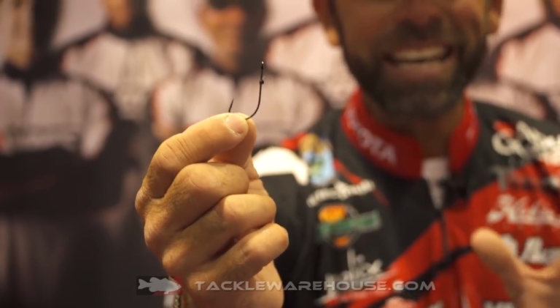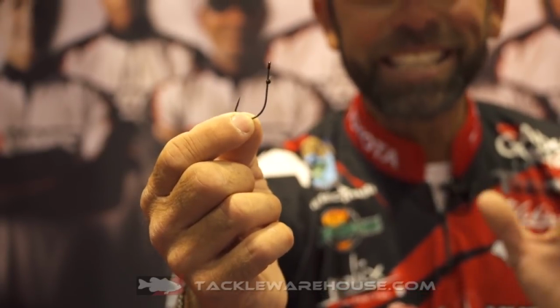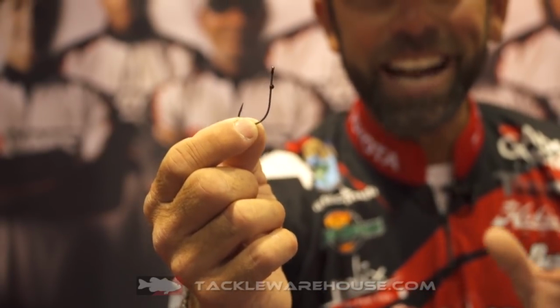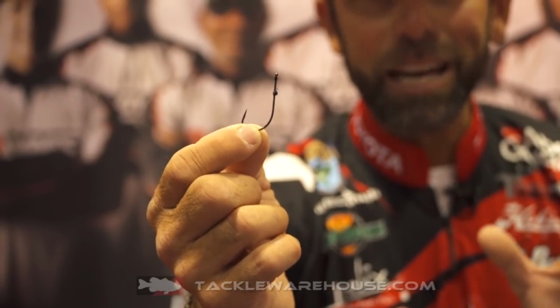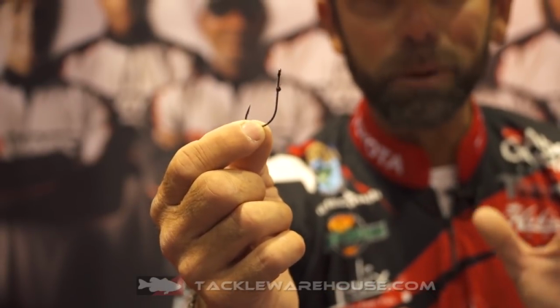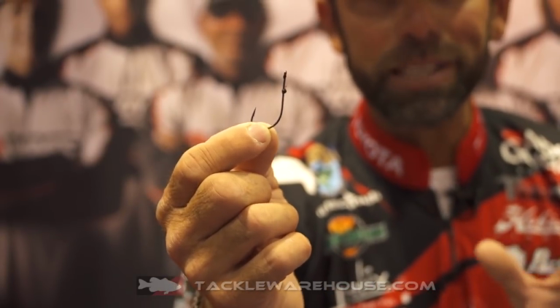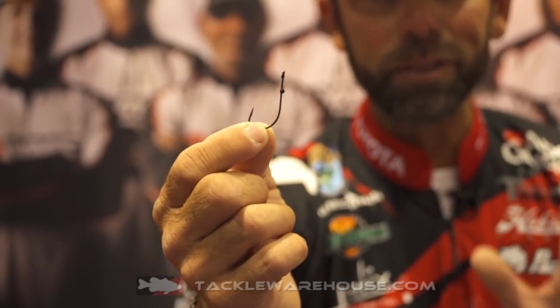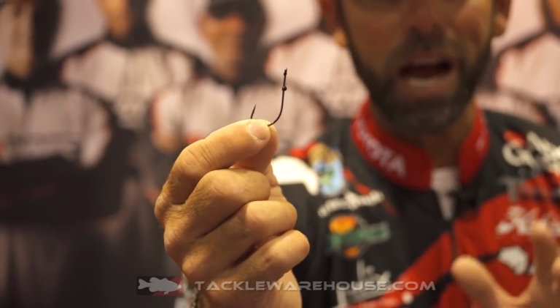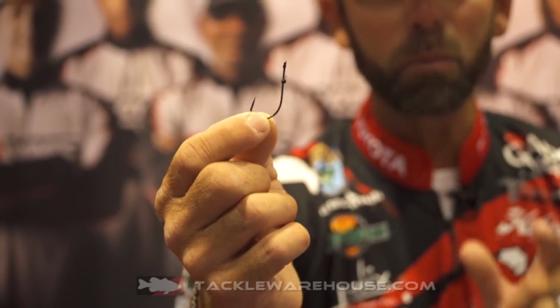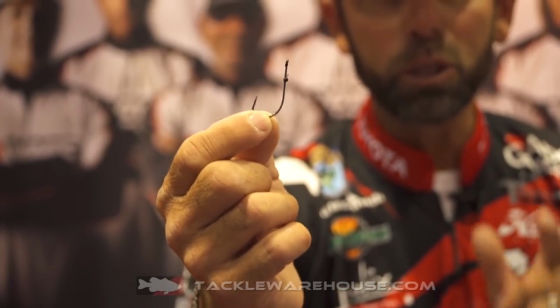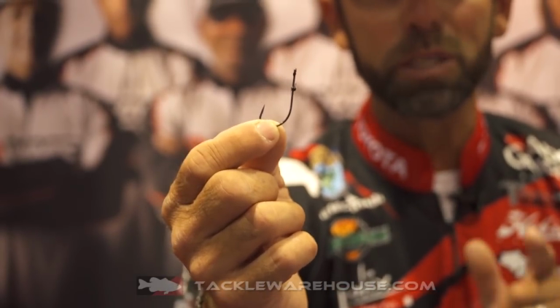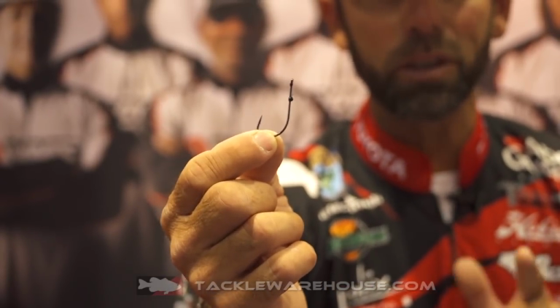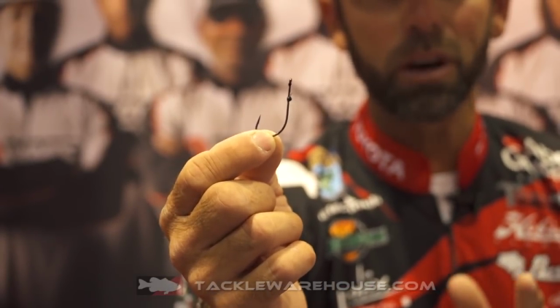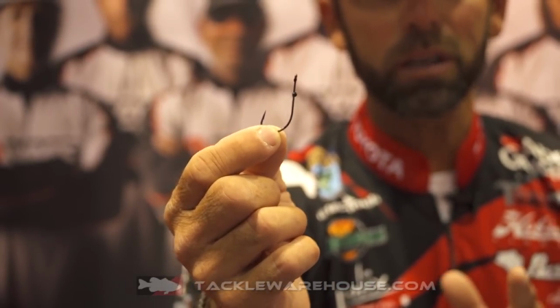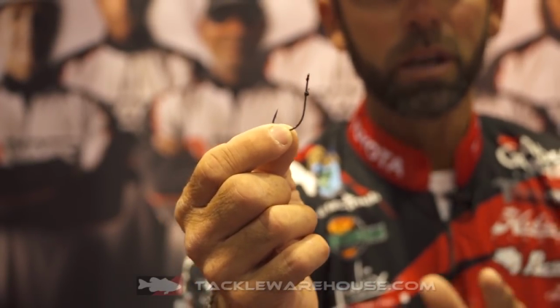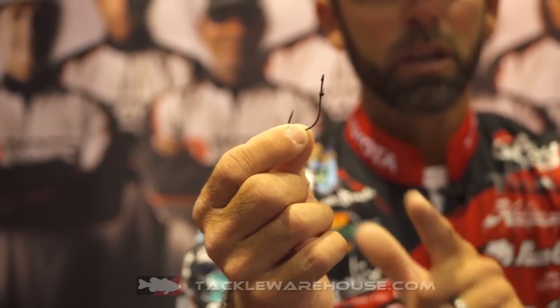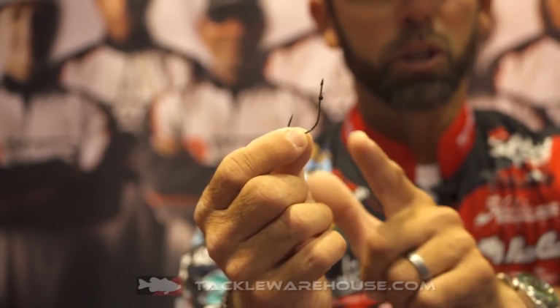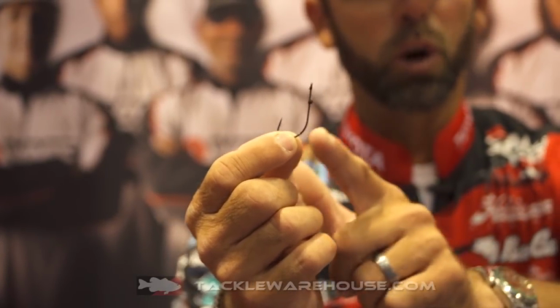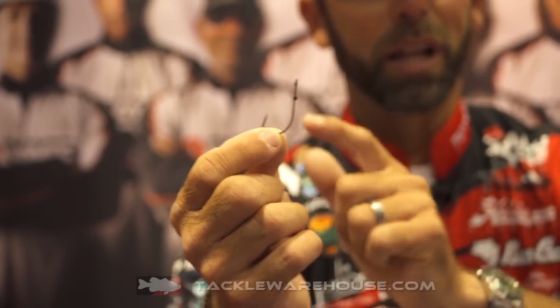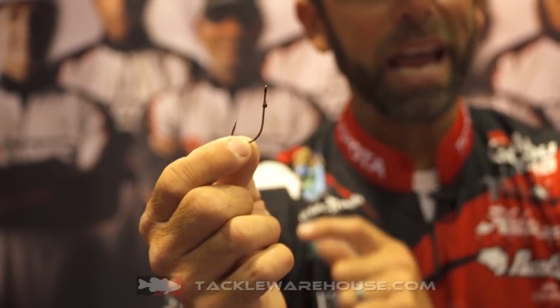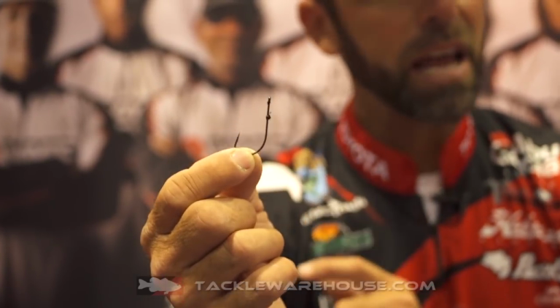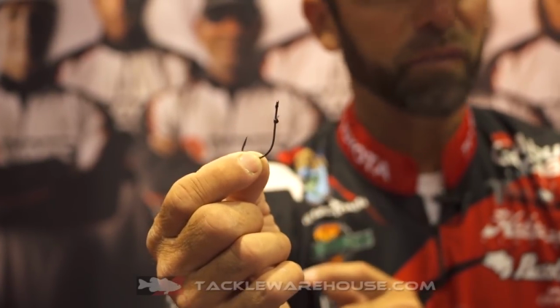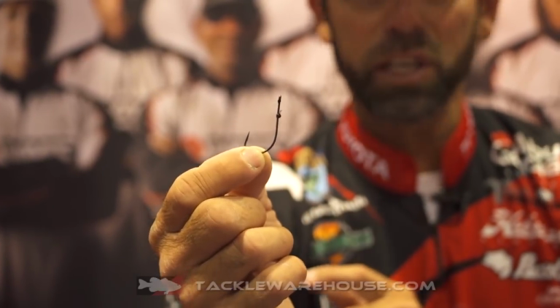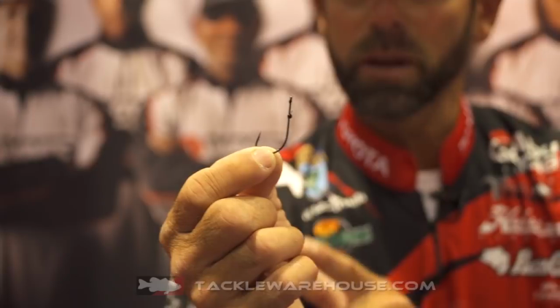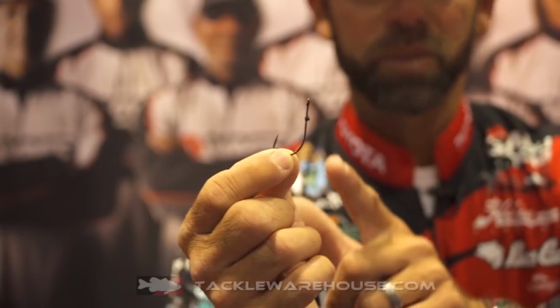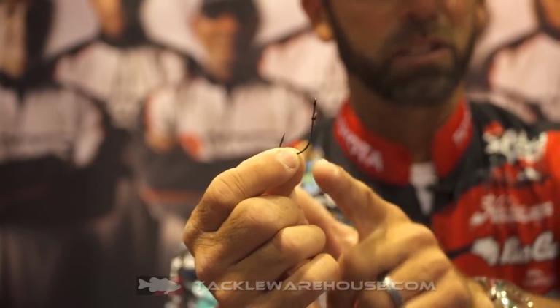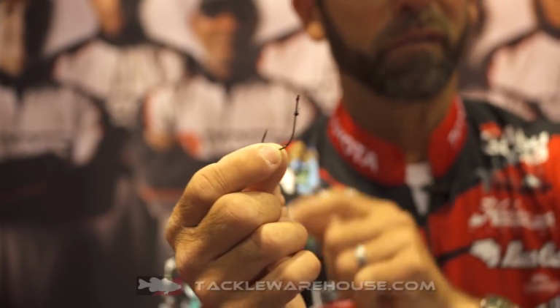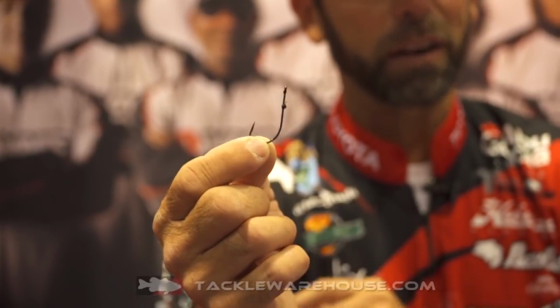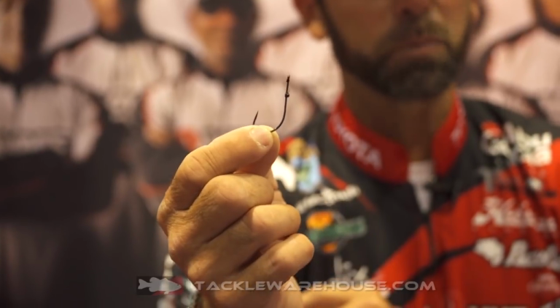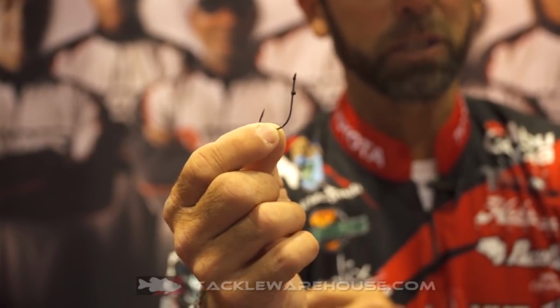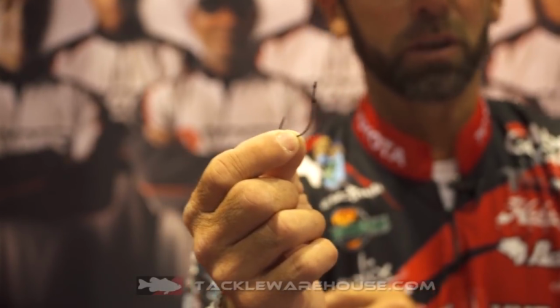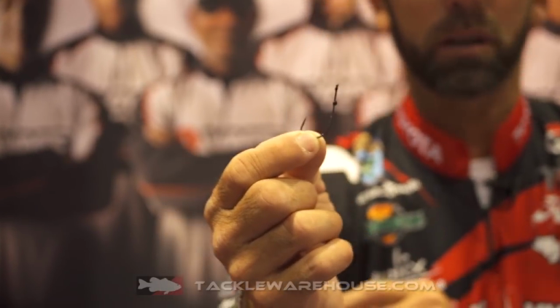99% of the time when you set the hook, you're going to land that fish. That's a very special hook.